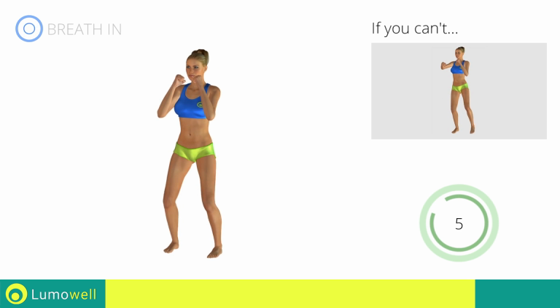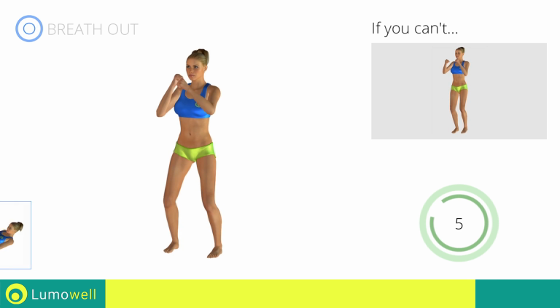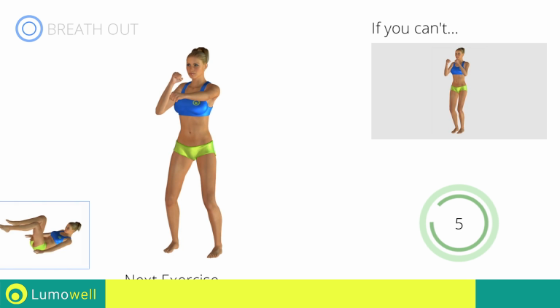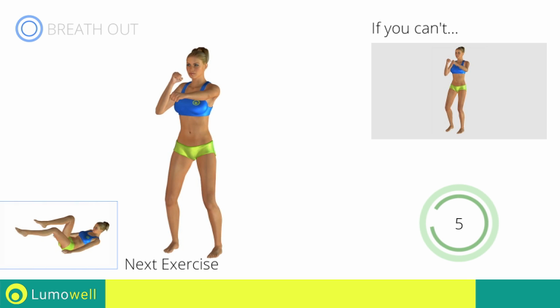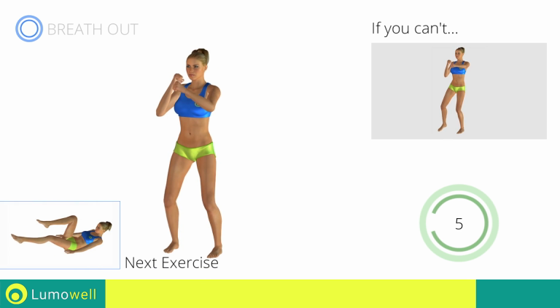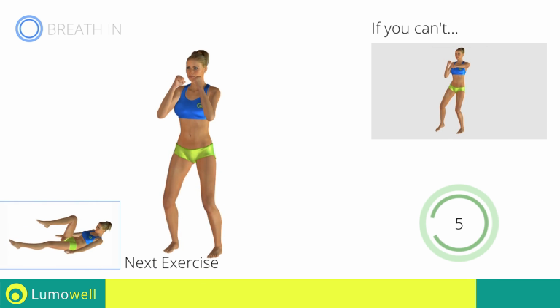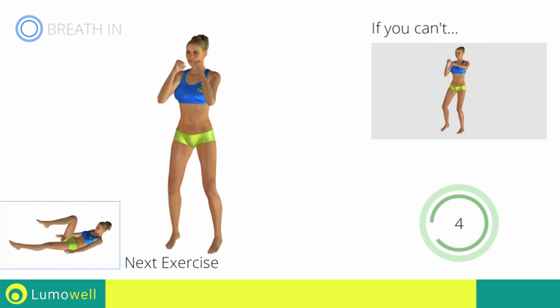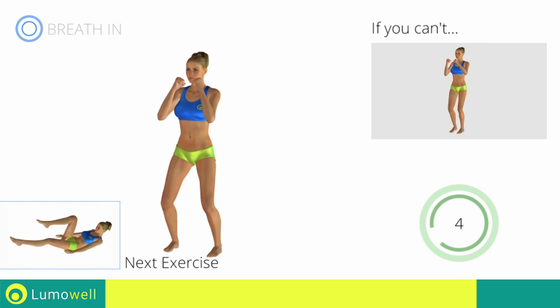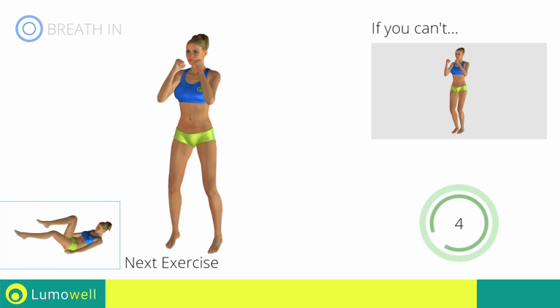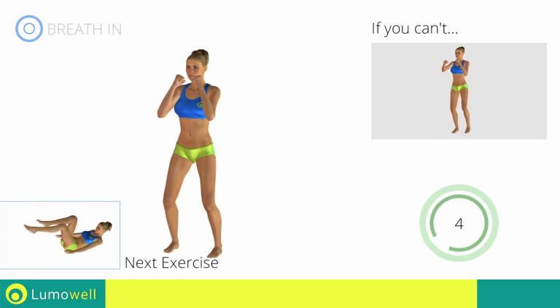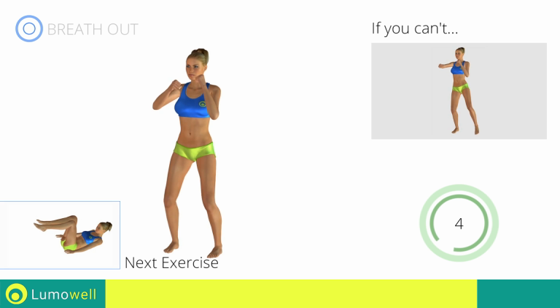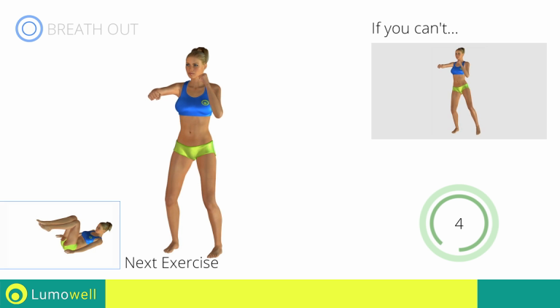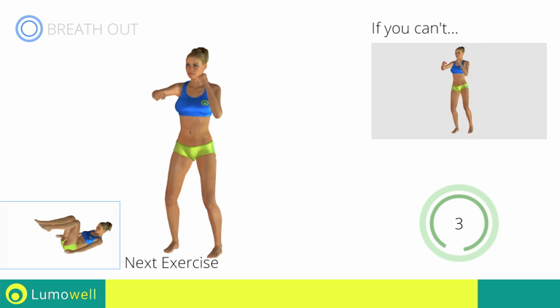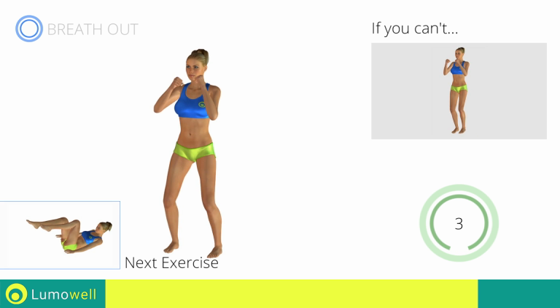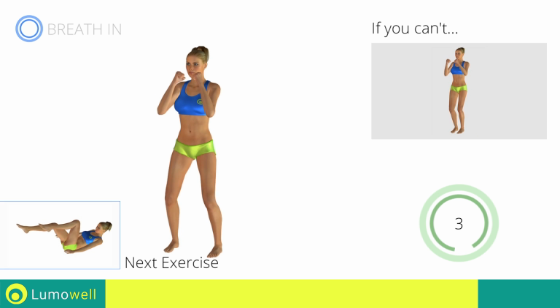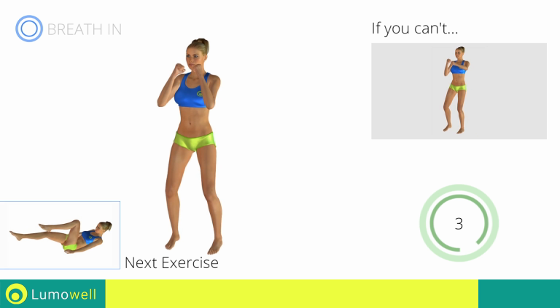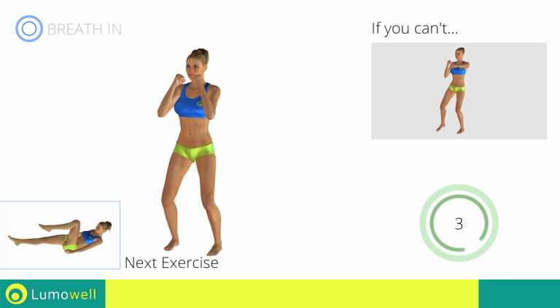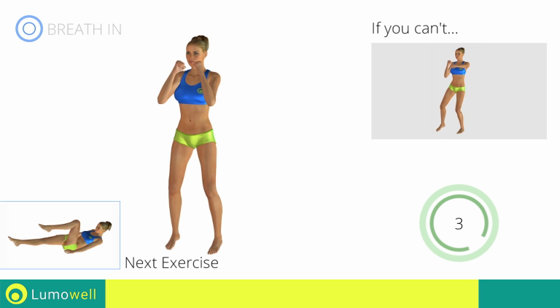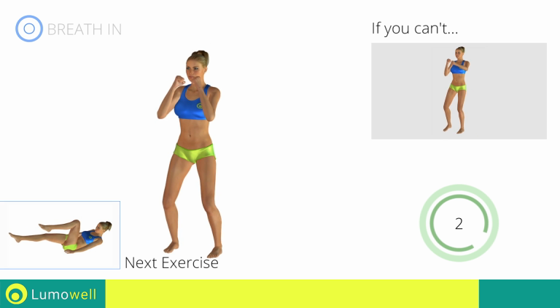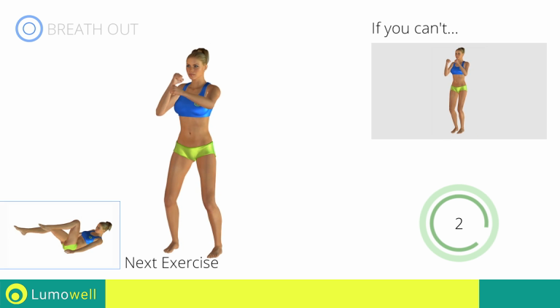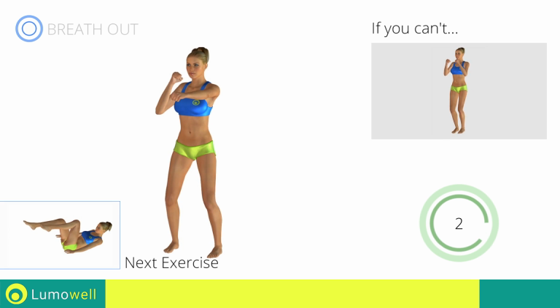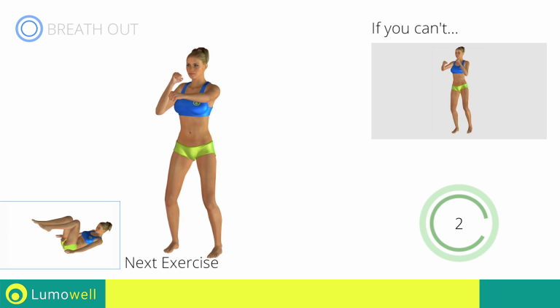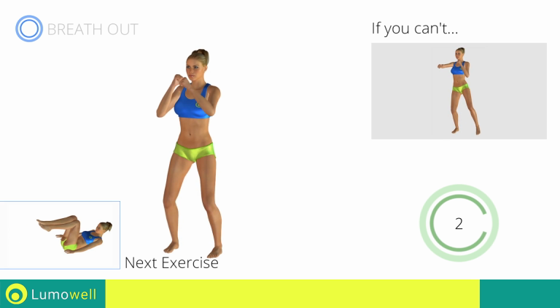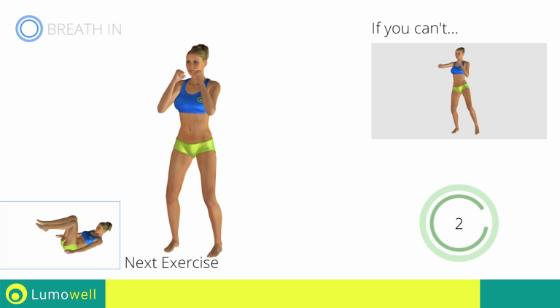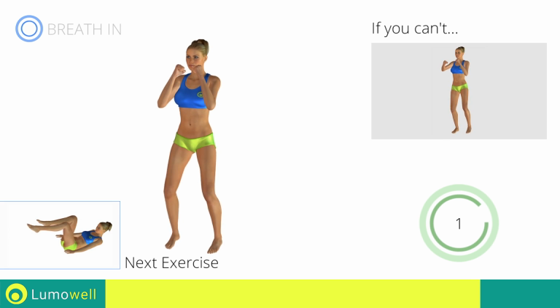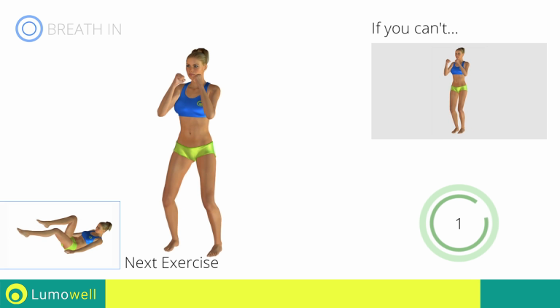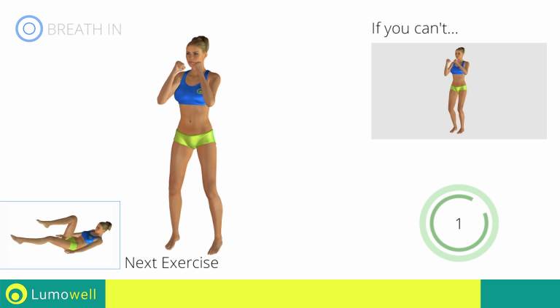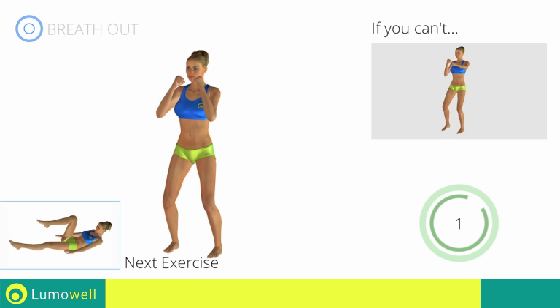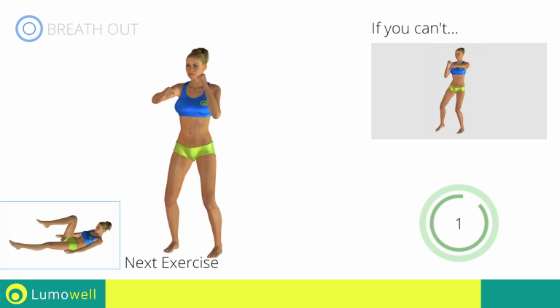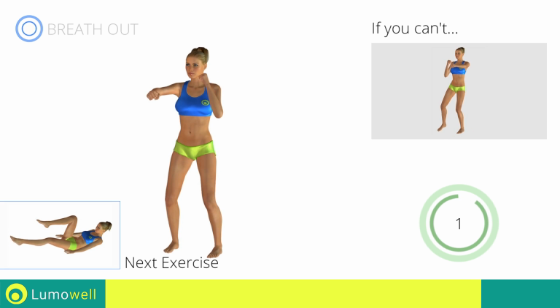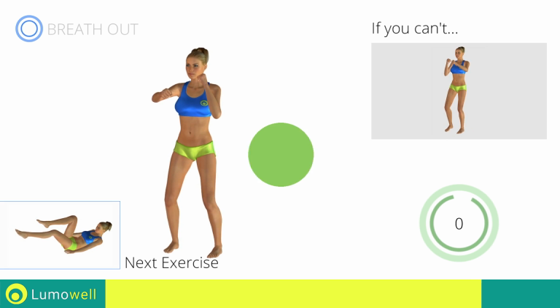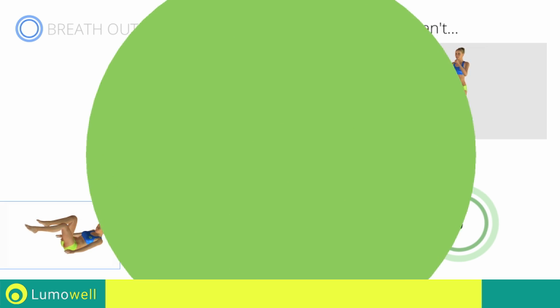Next exercise: alternate leg extension. Go!